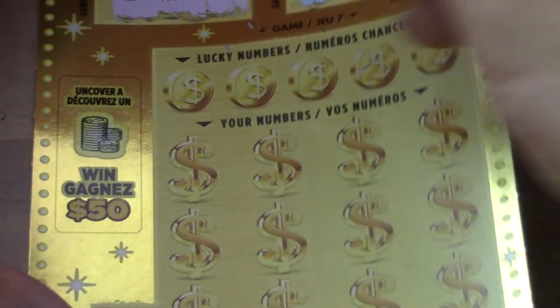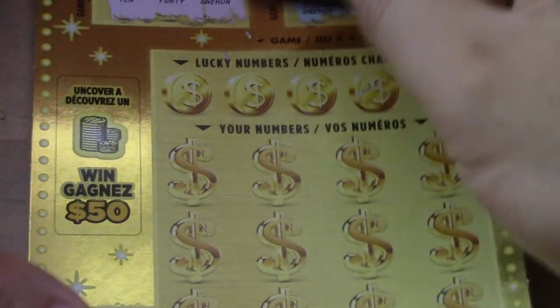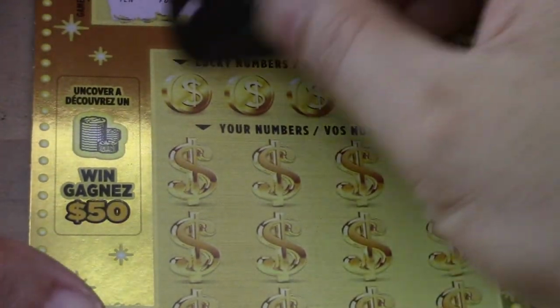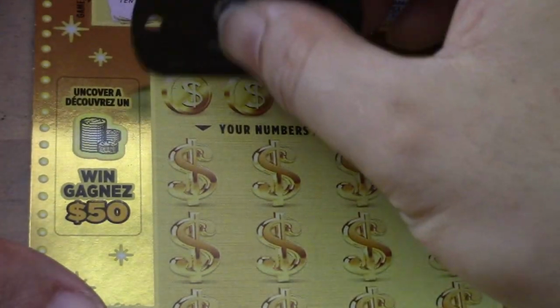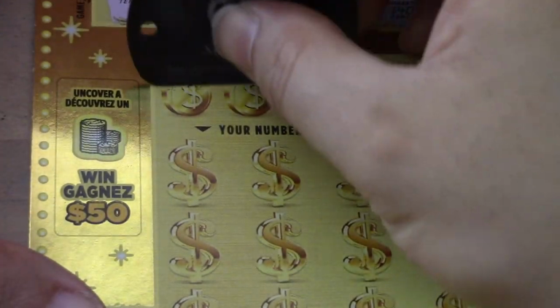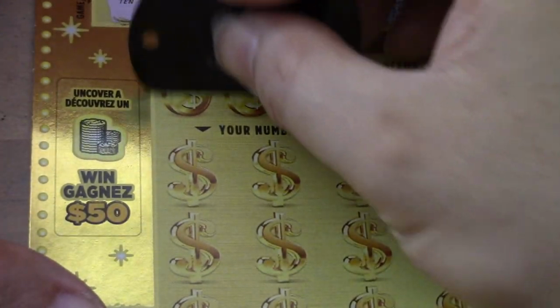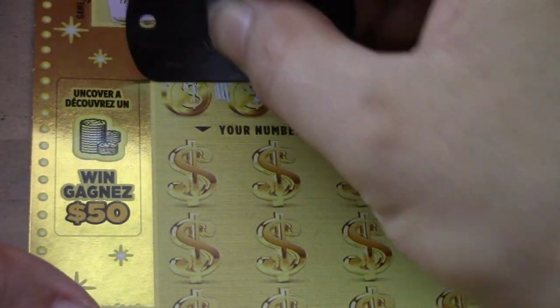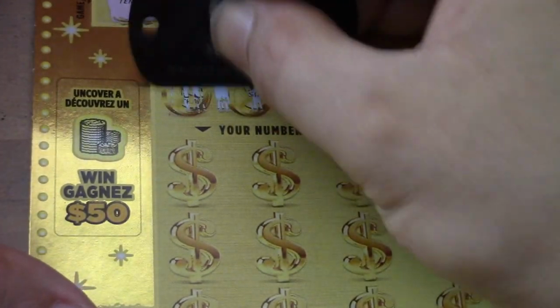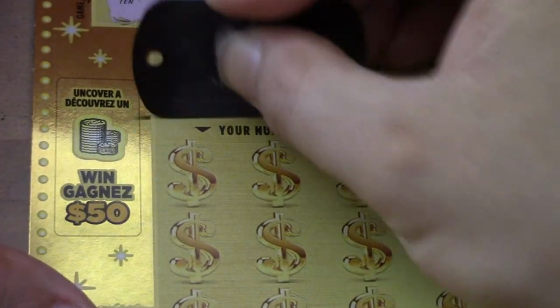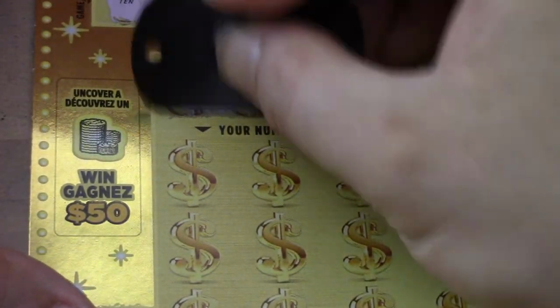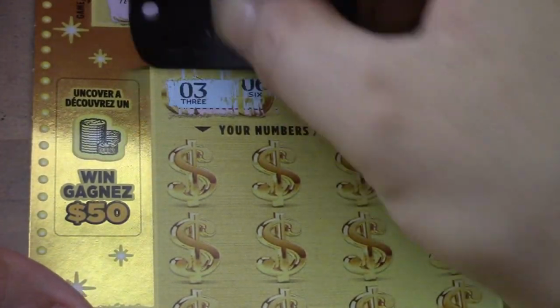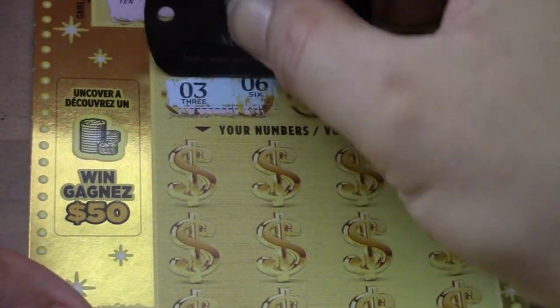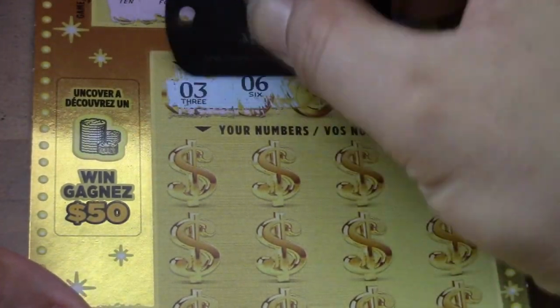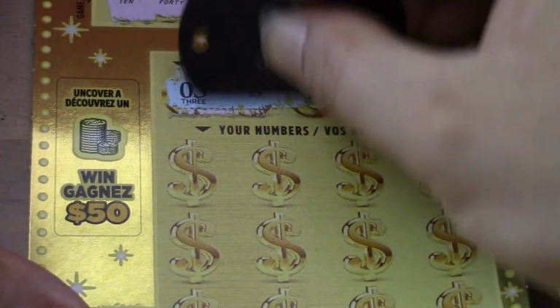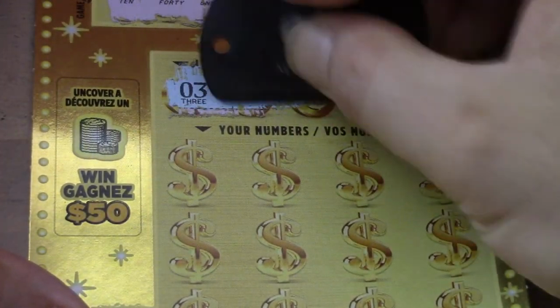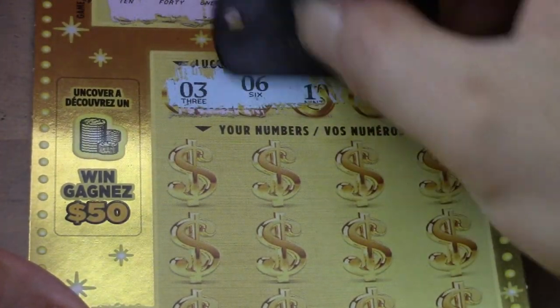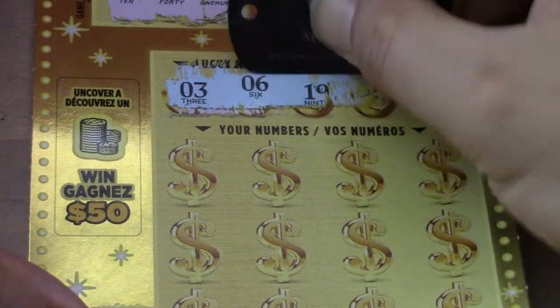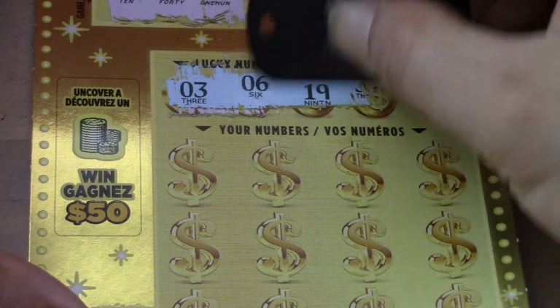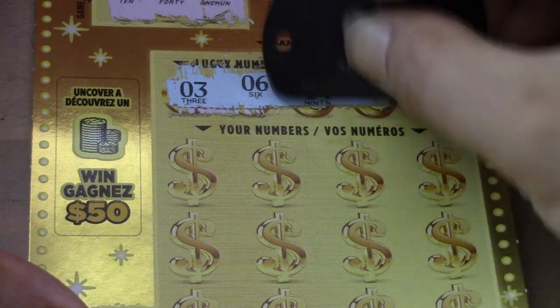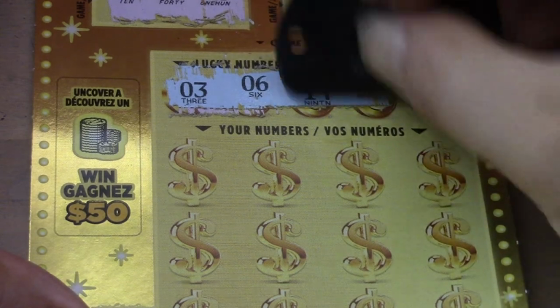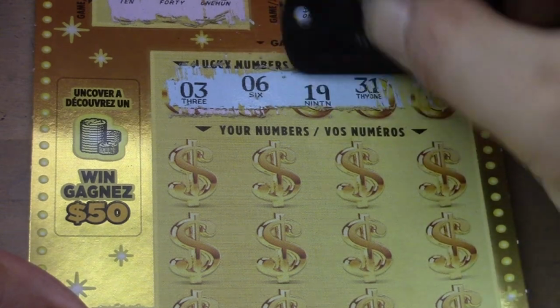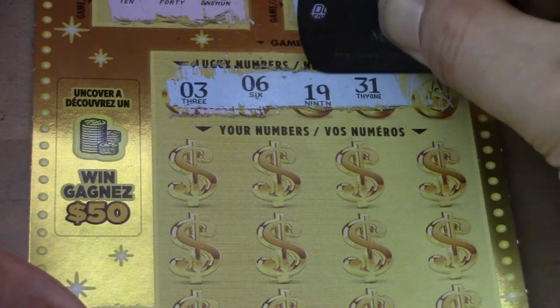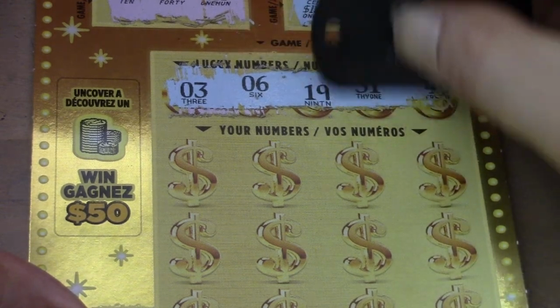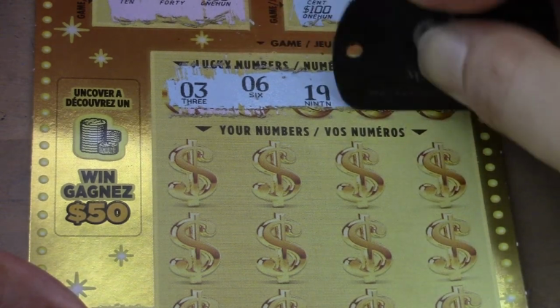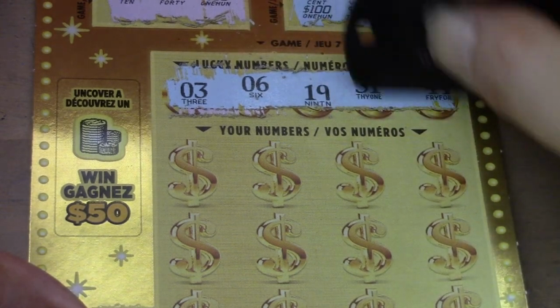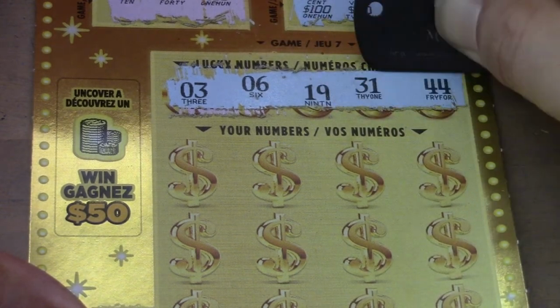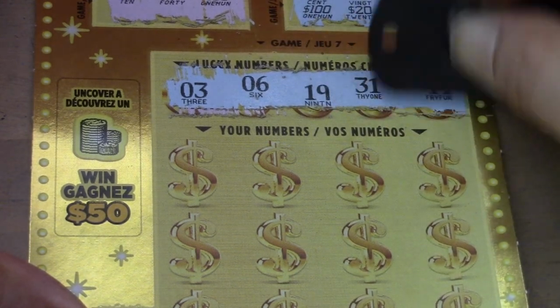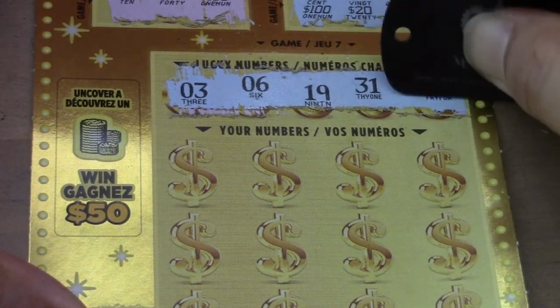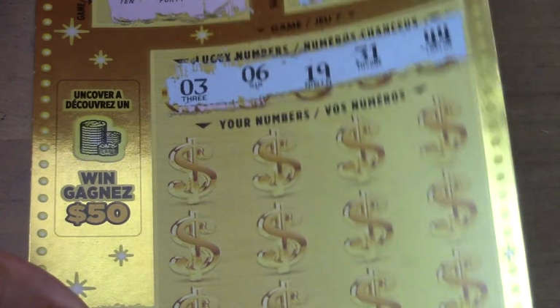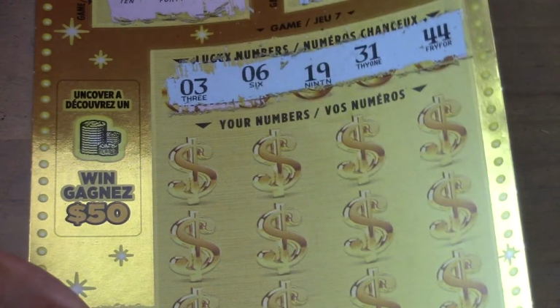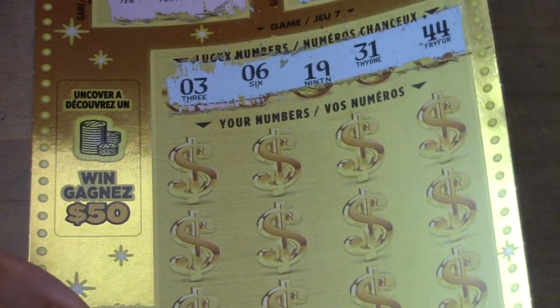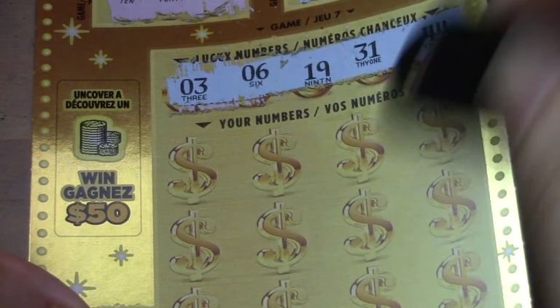Lucky numbers are $3, $6, $19, $31 and $44.